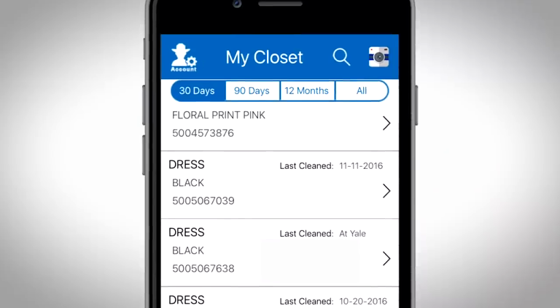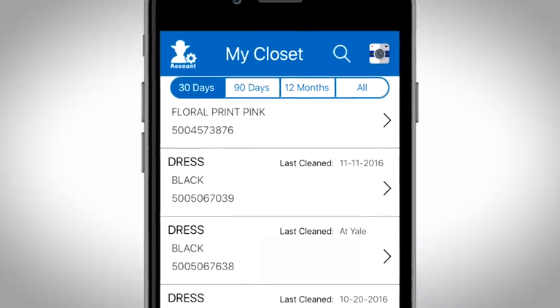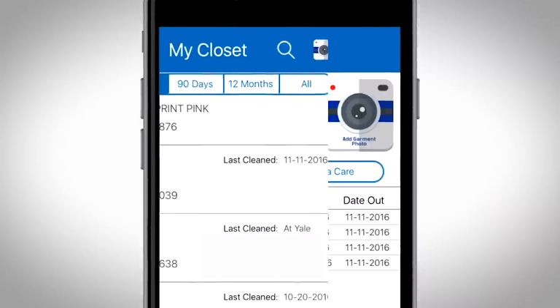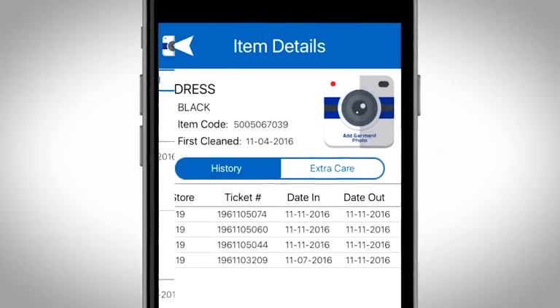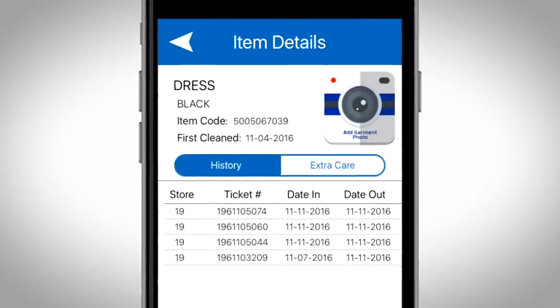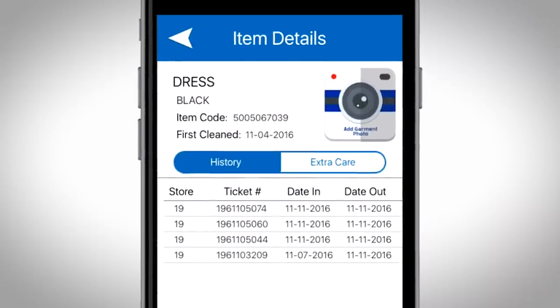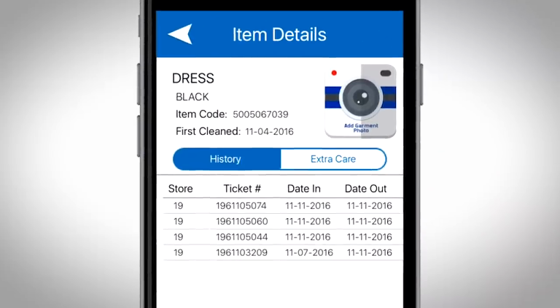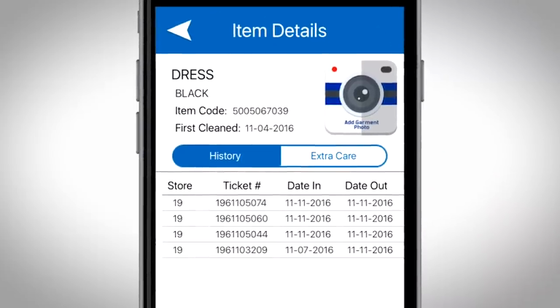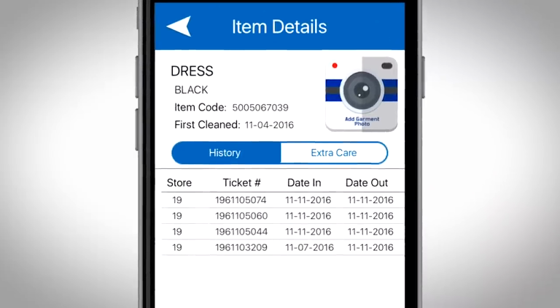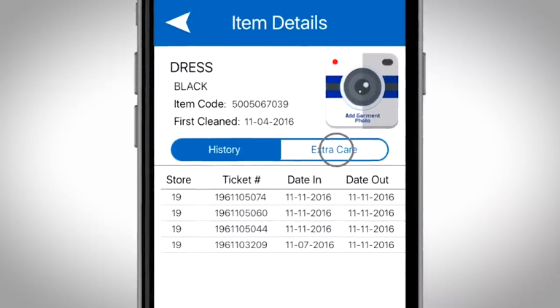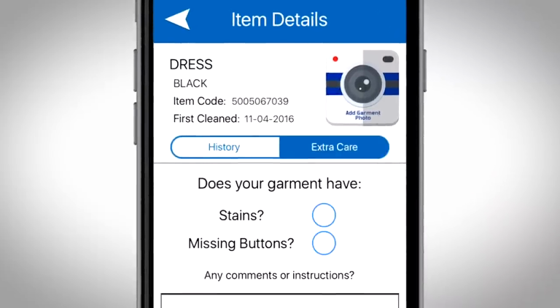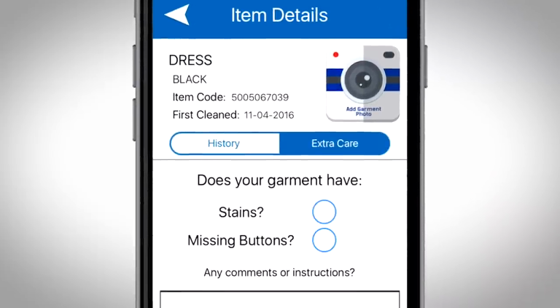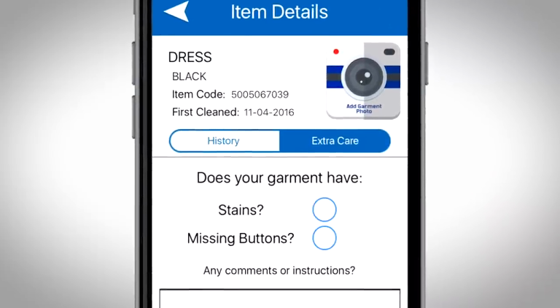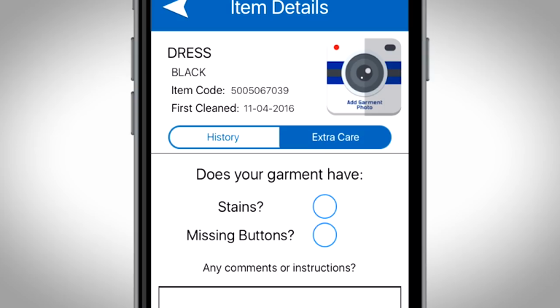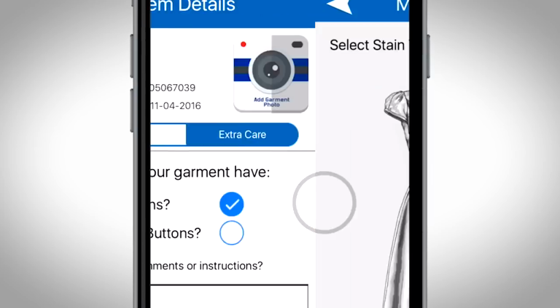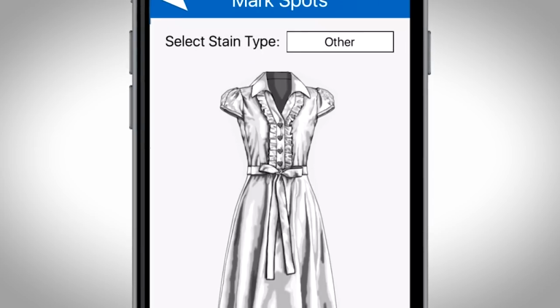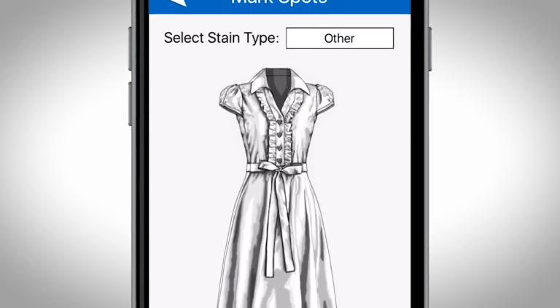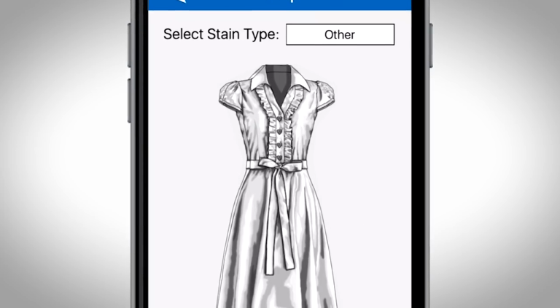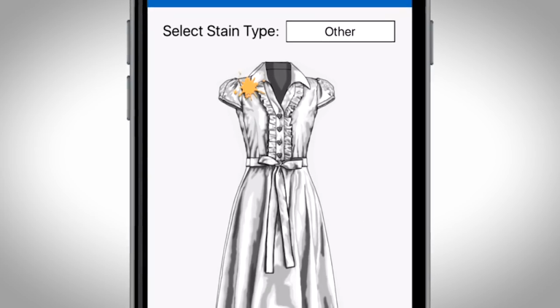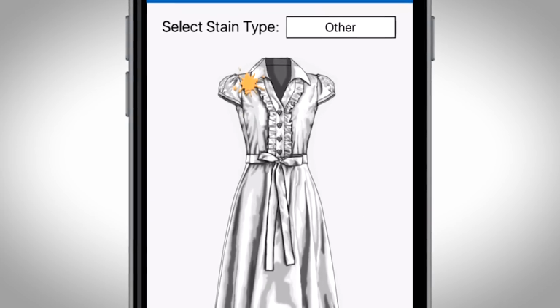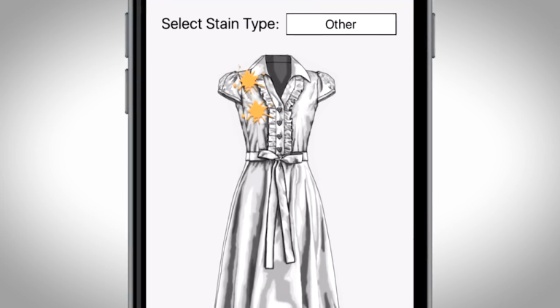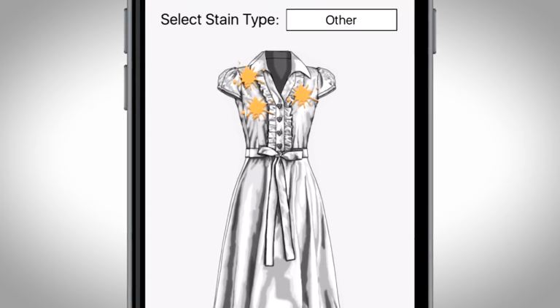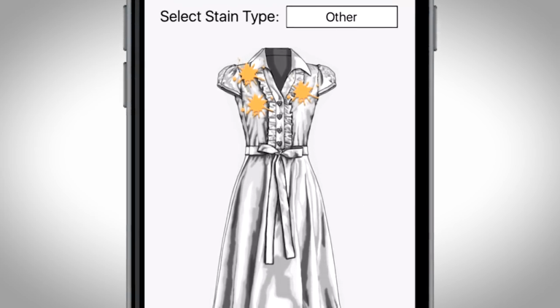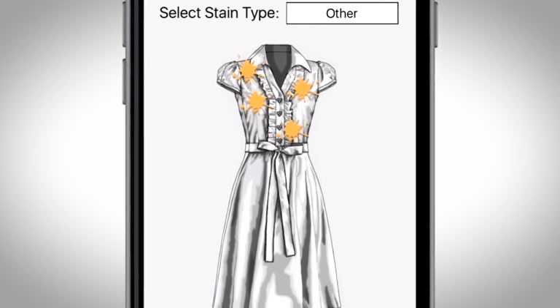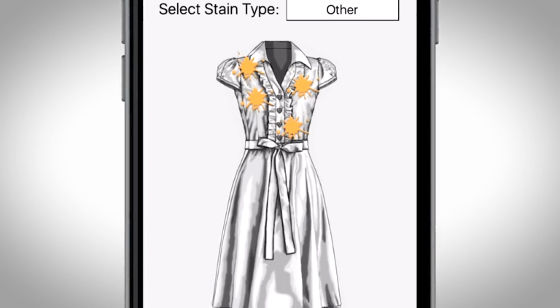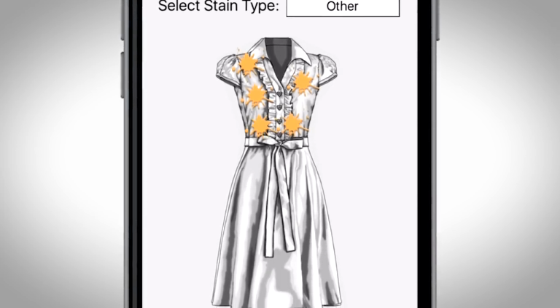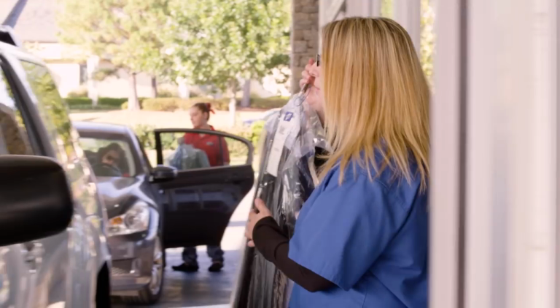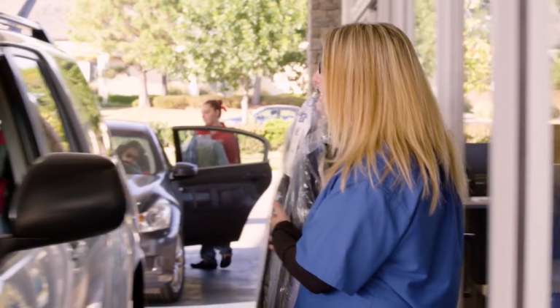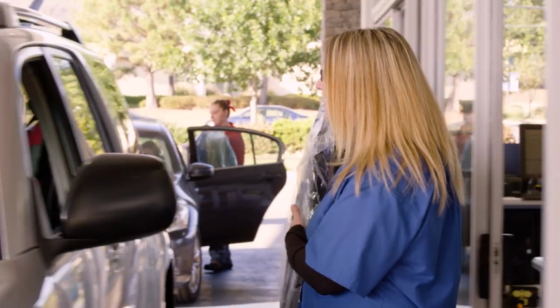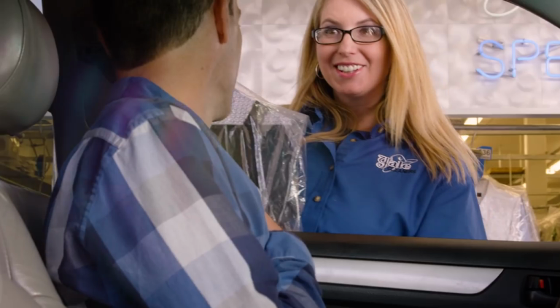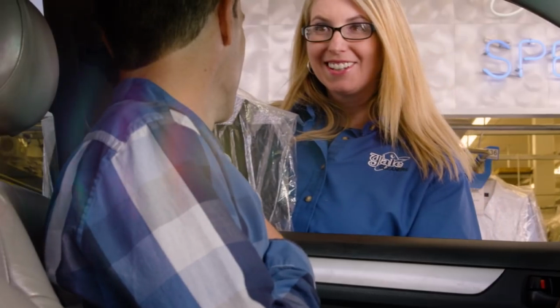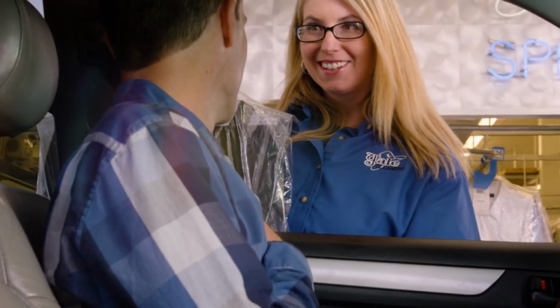Haven't heard of Extra Care? No worries. Simply hit the Extra Care button to identify stains, missing buttons, or other one-time requests, and we'll take care of it.